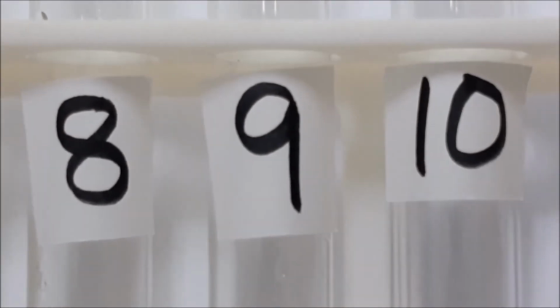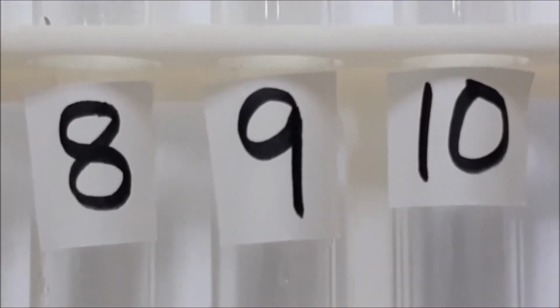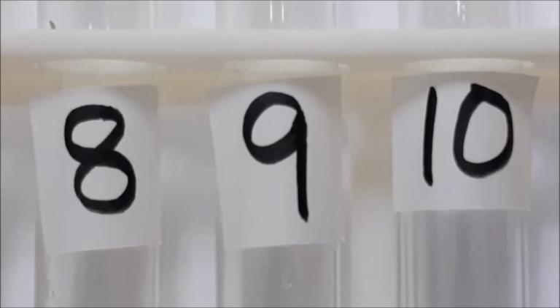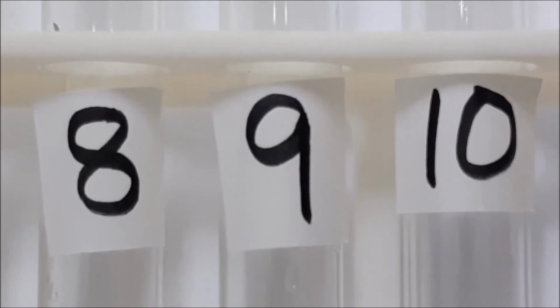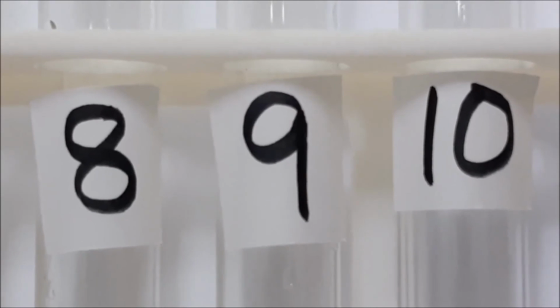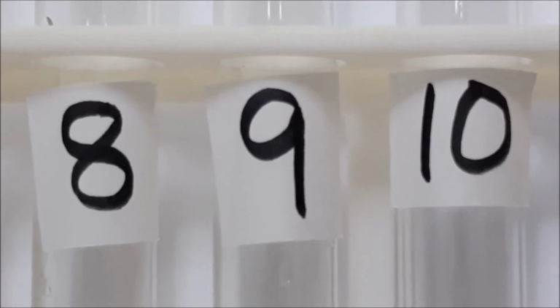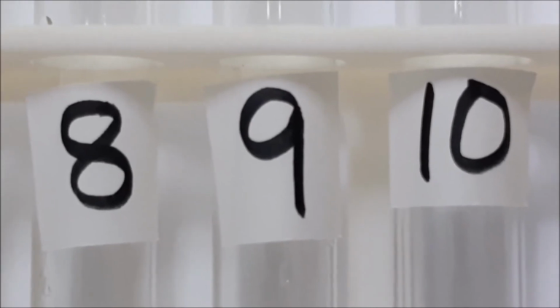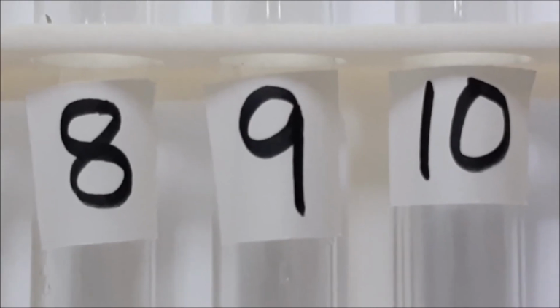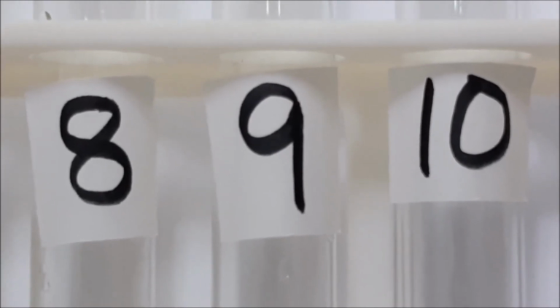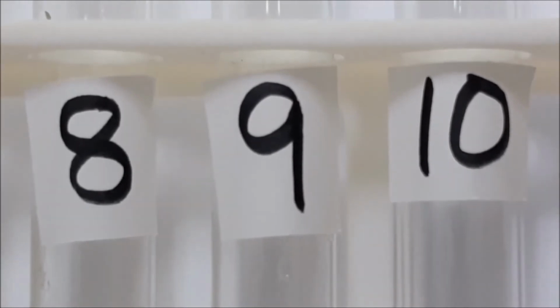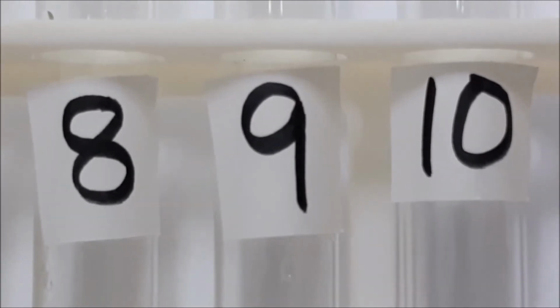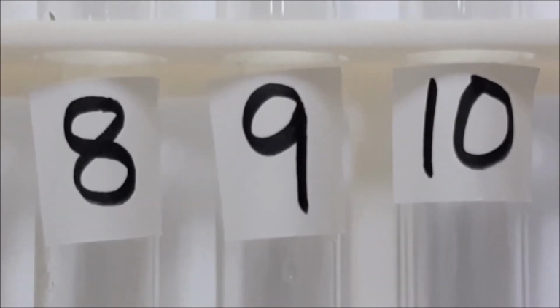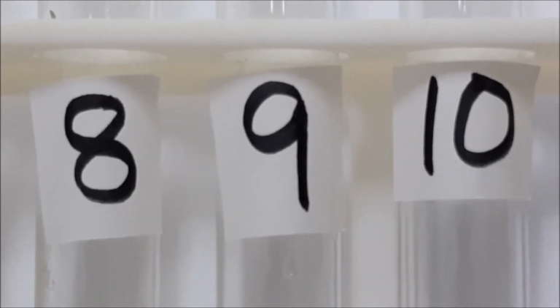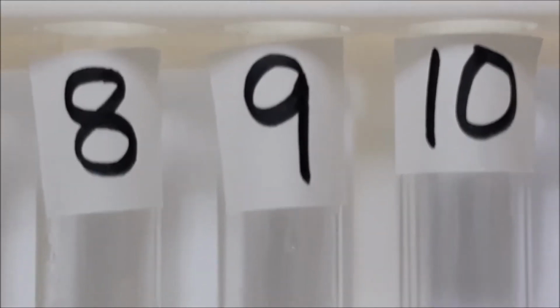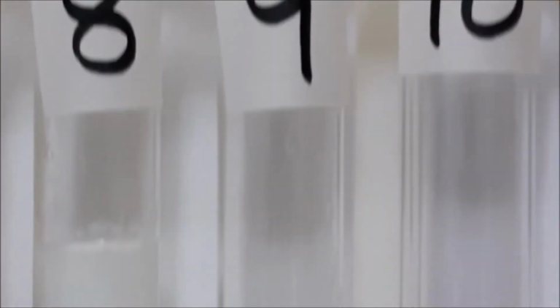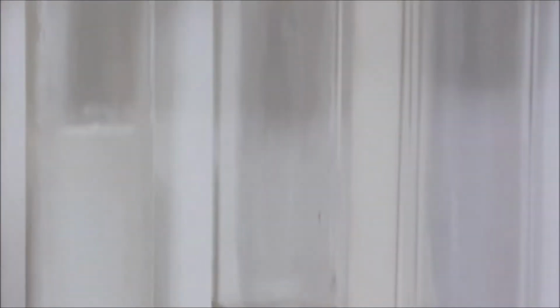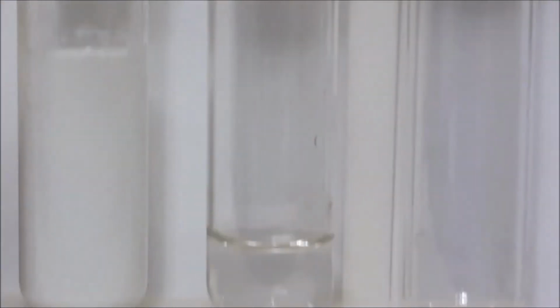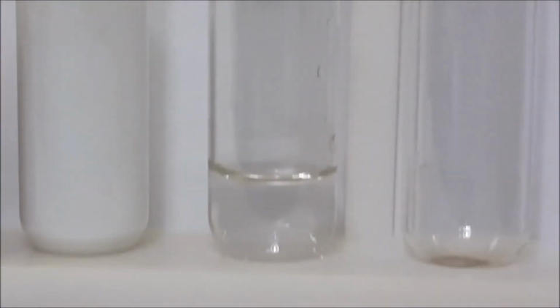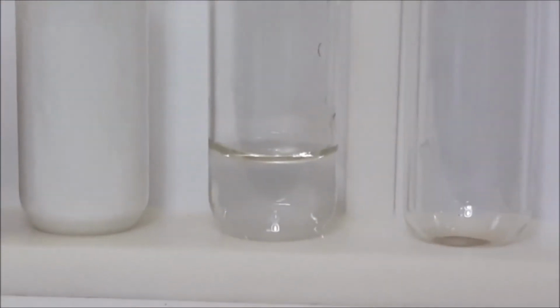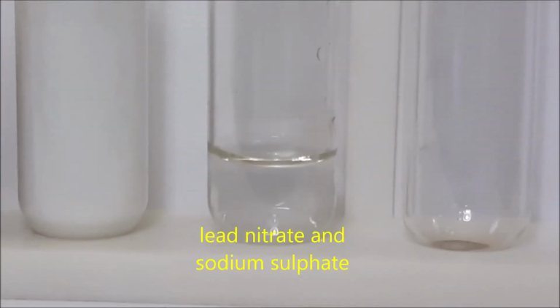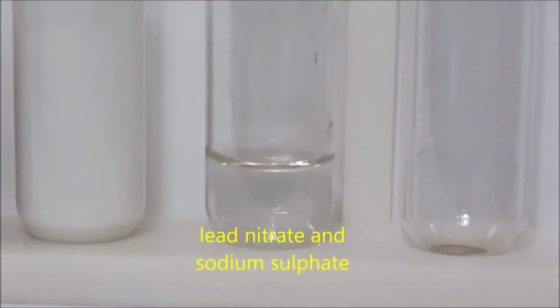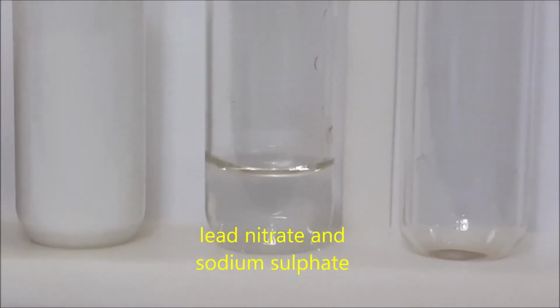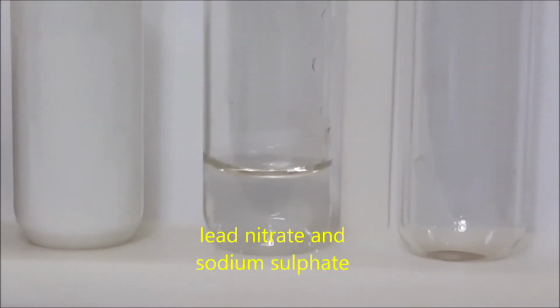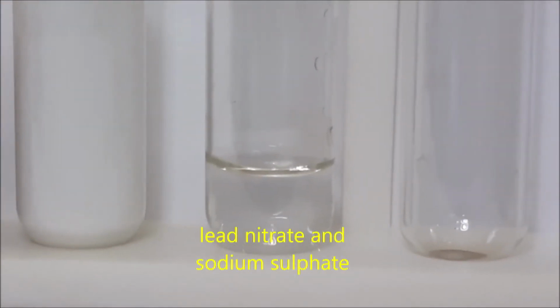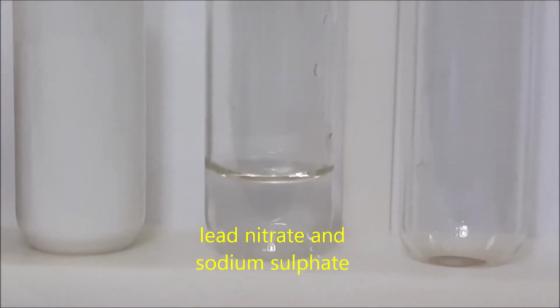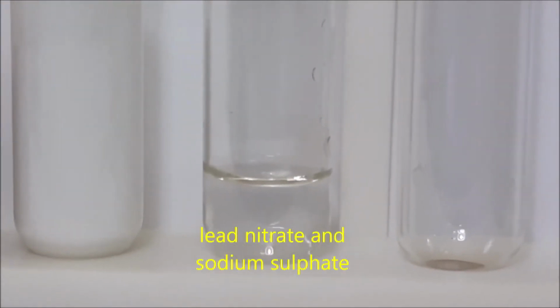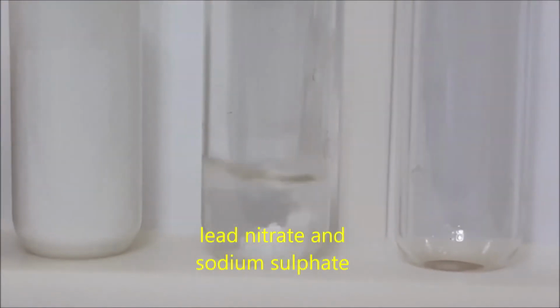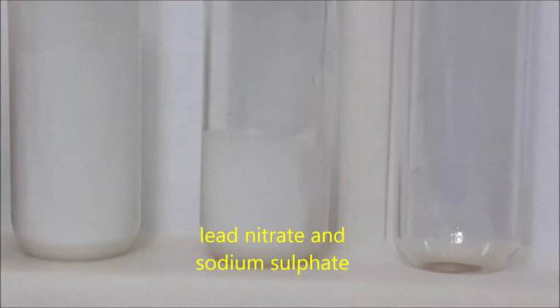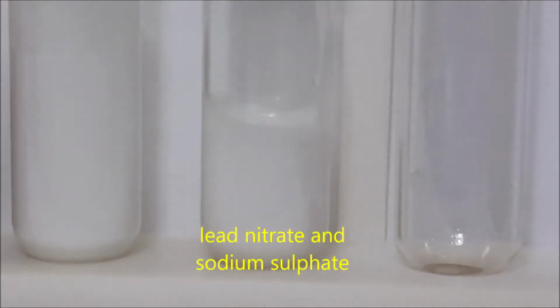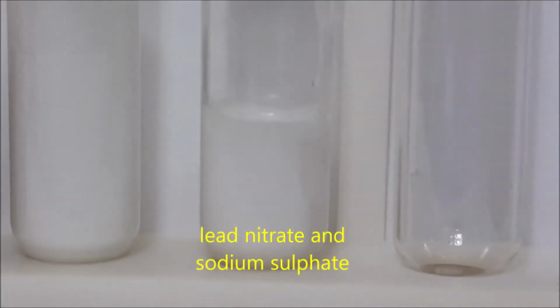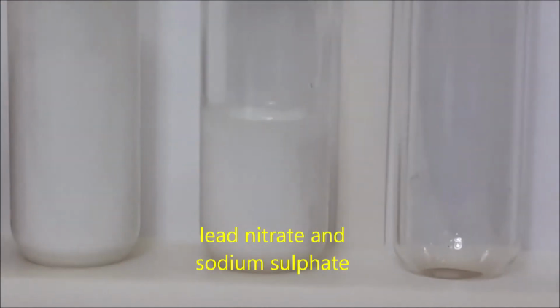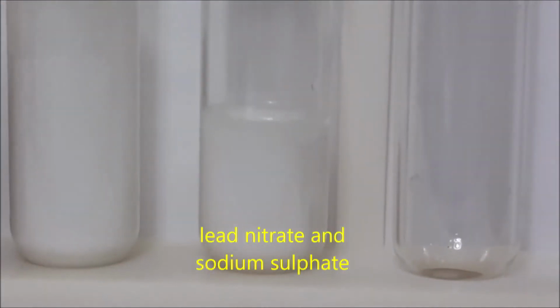For test tube number nine, we have lead nitrate and sodium sulfate.